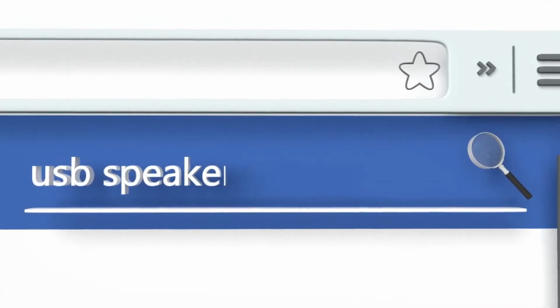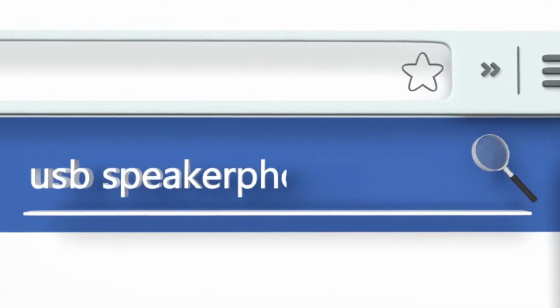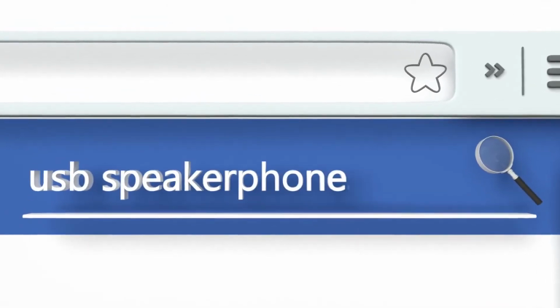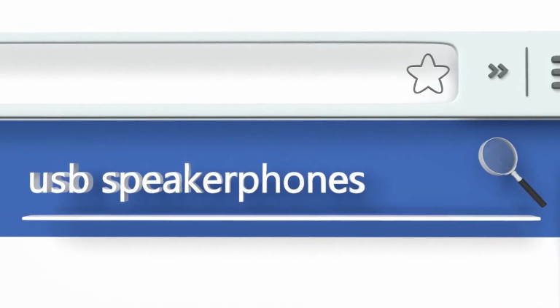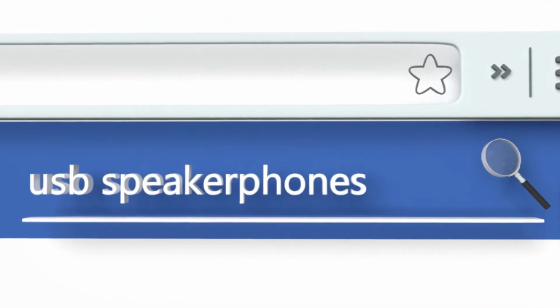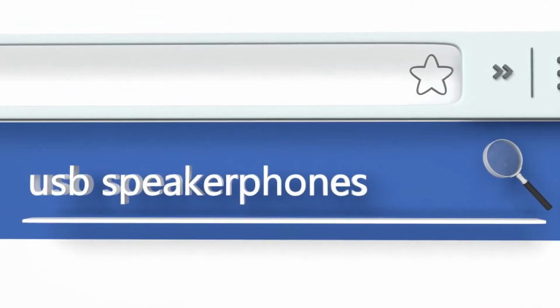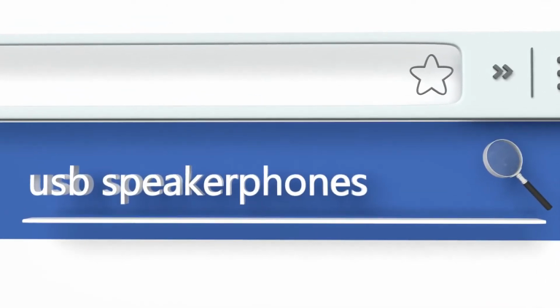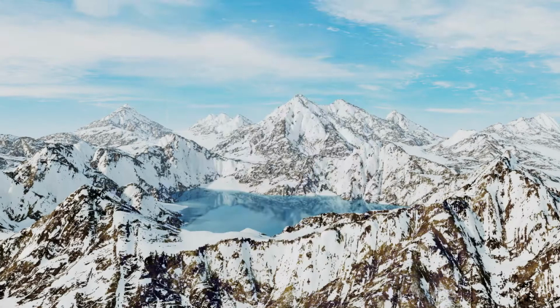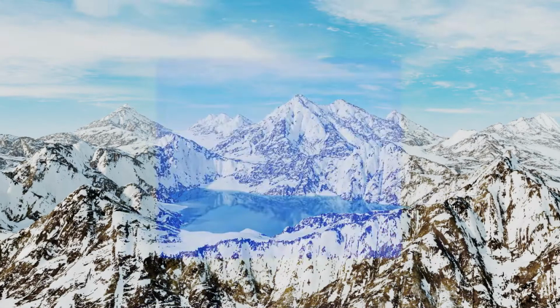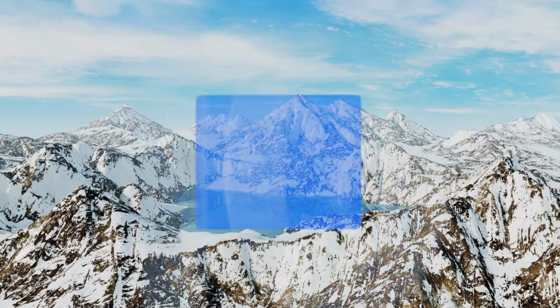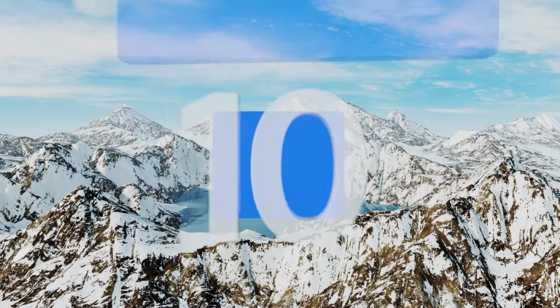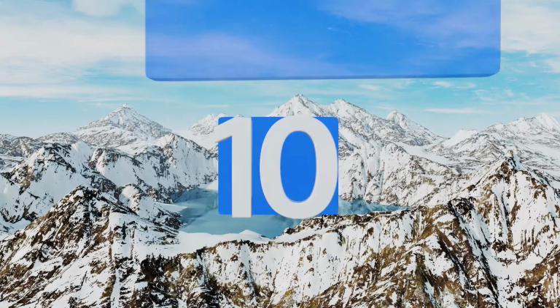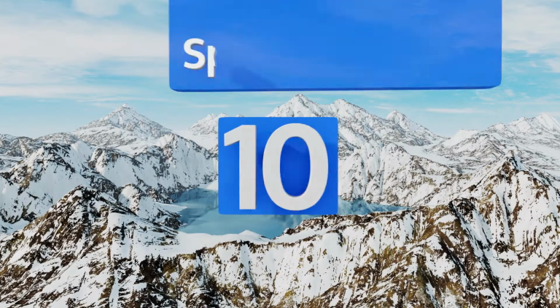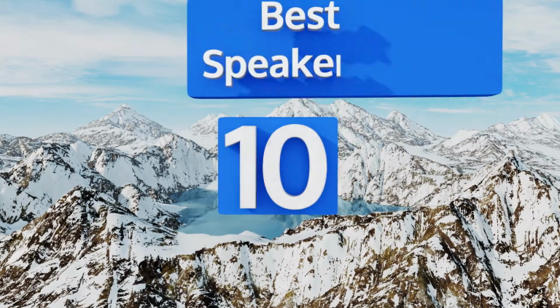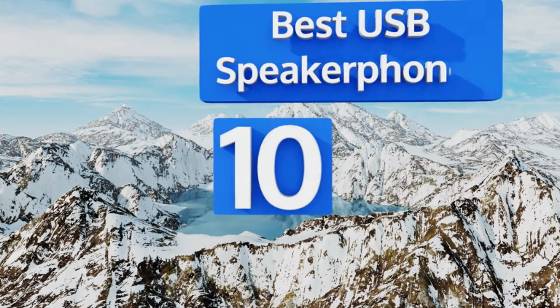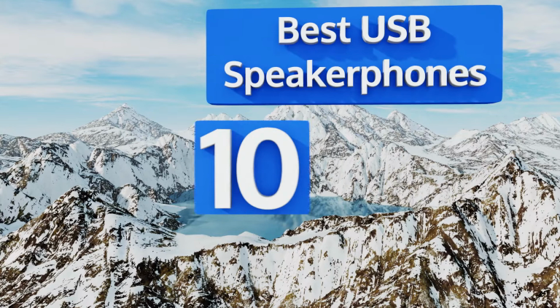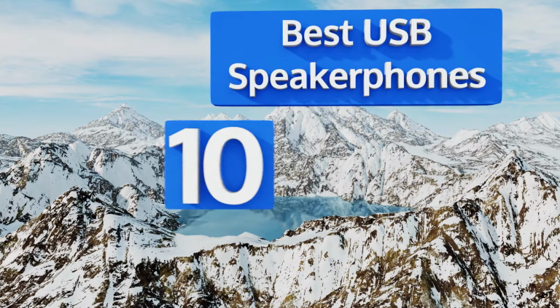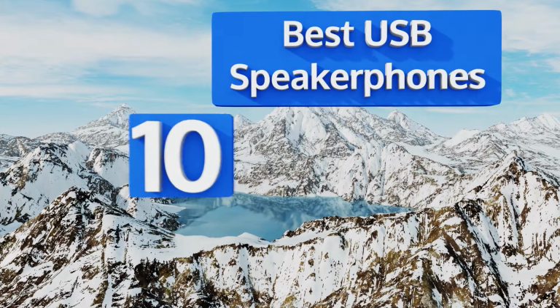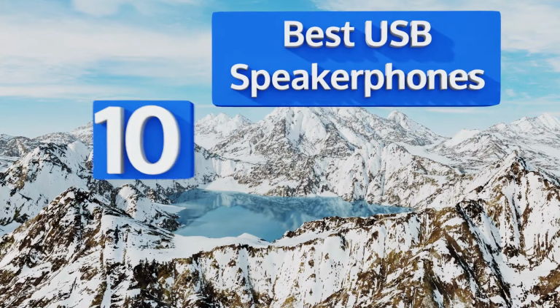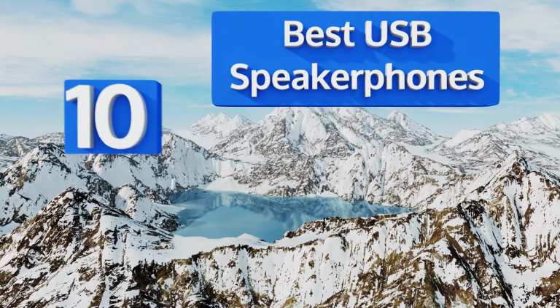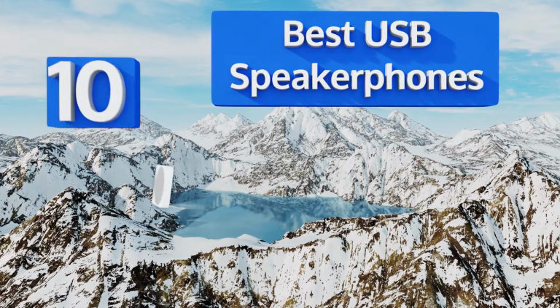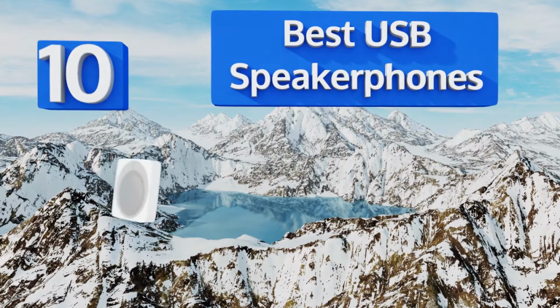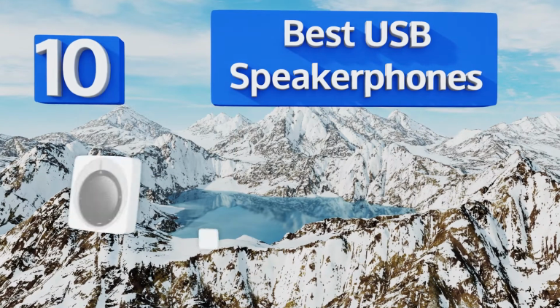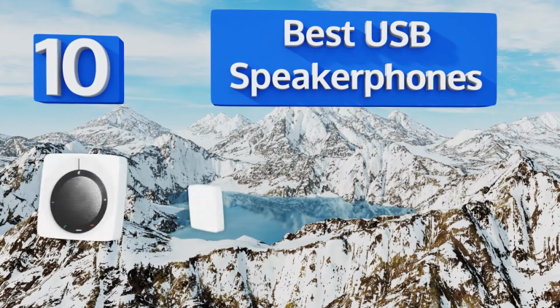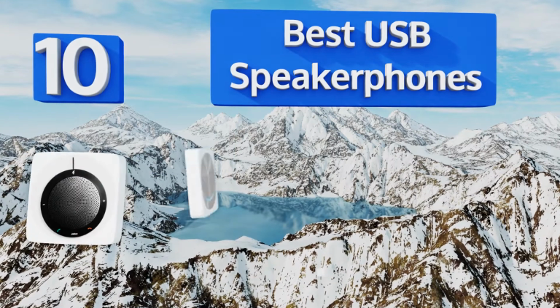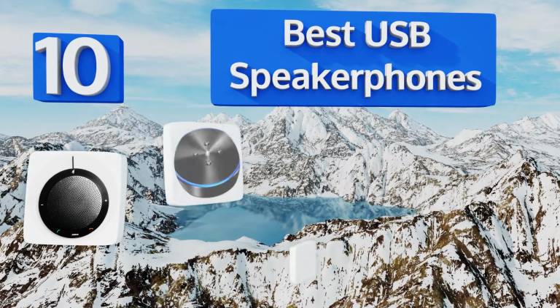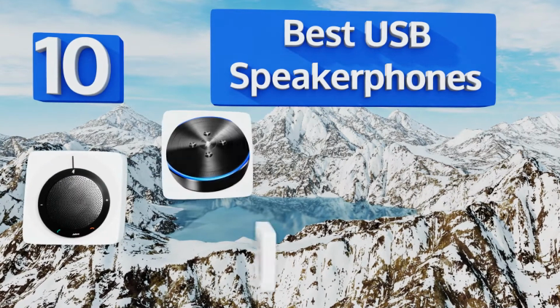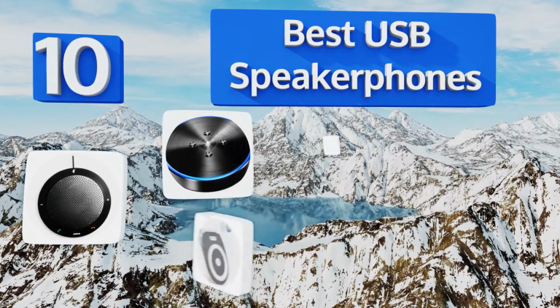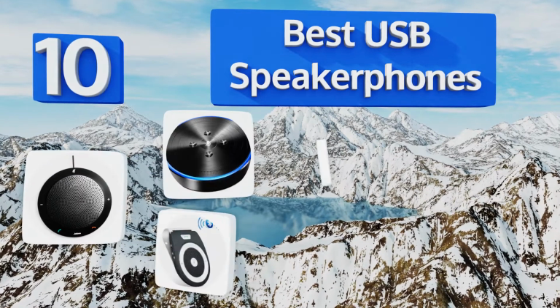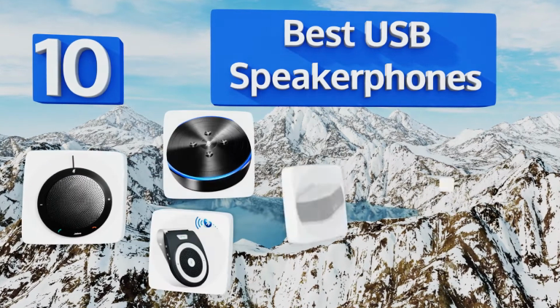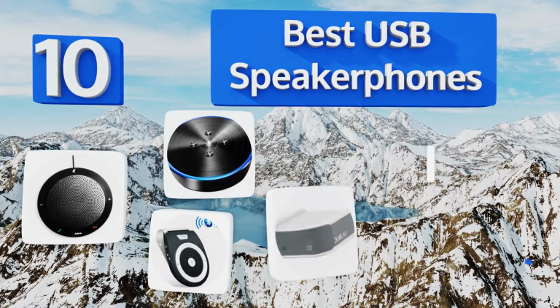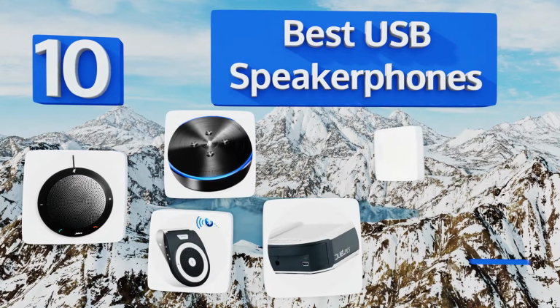Easyvid presents the 10 best USB speakerphones. Let's get started with the list.